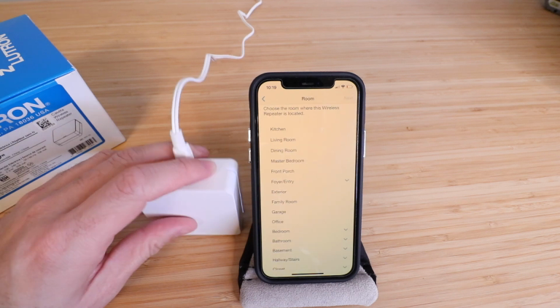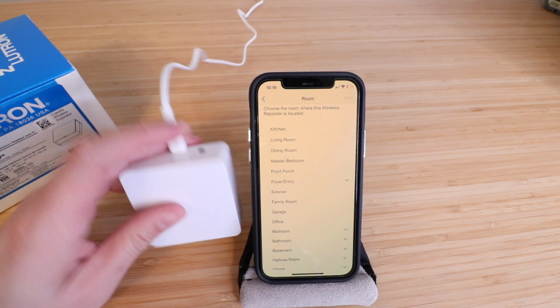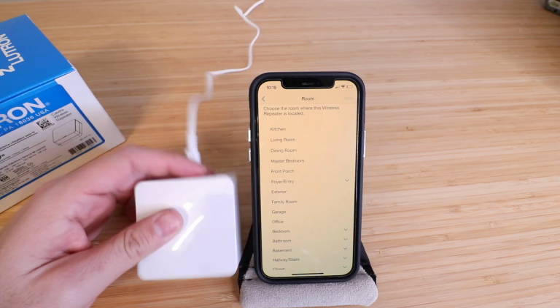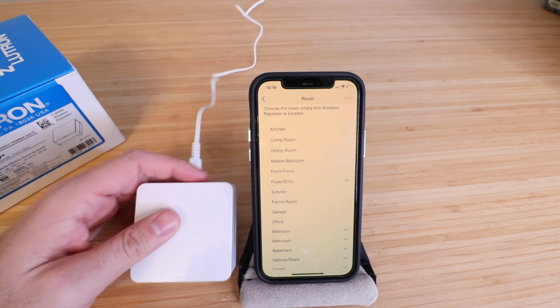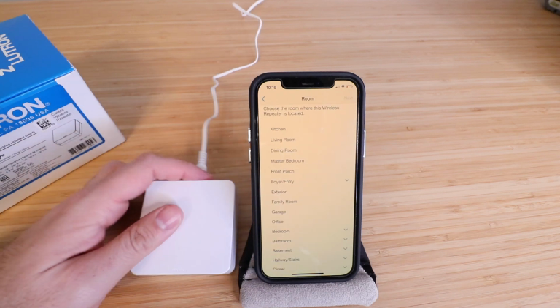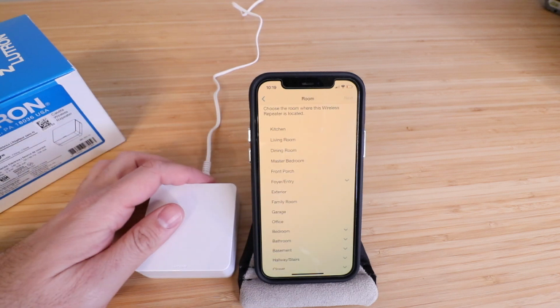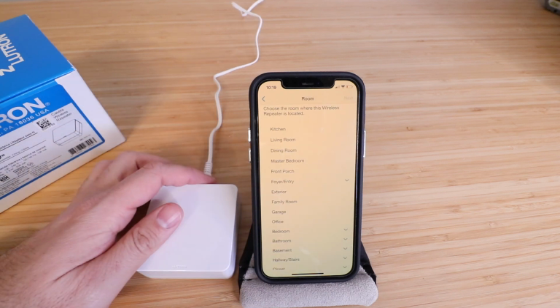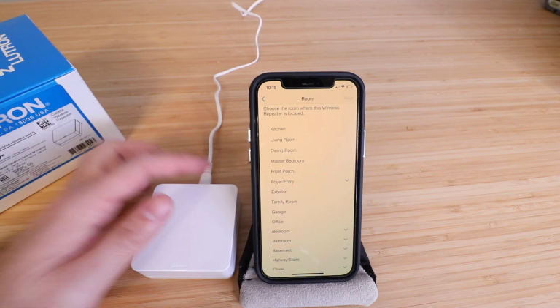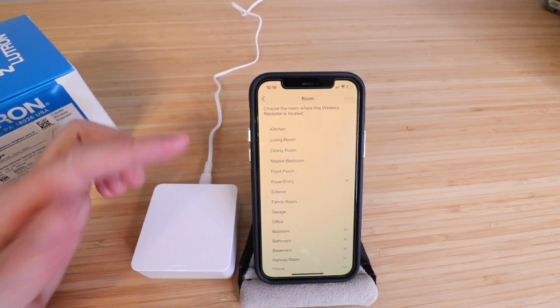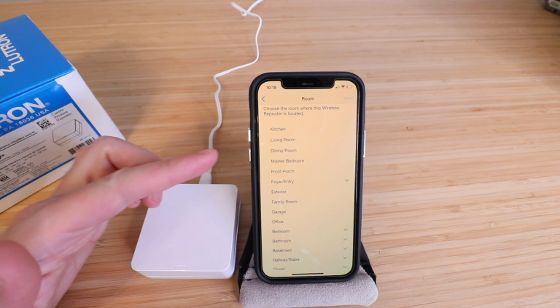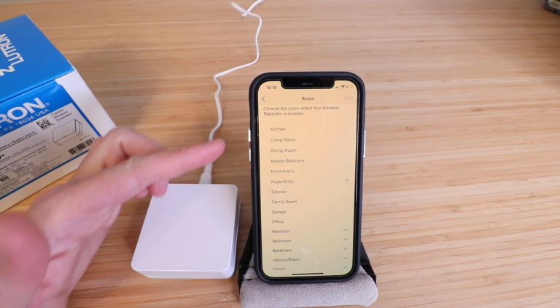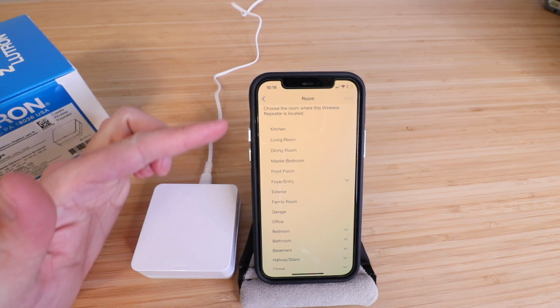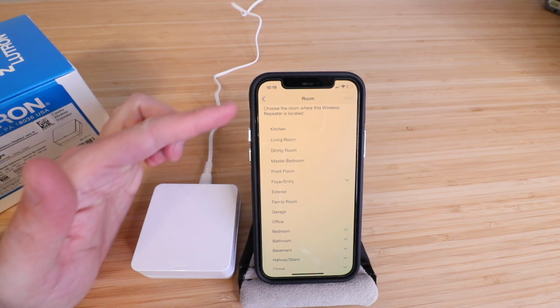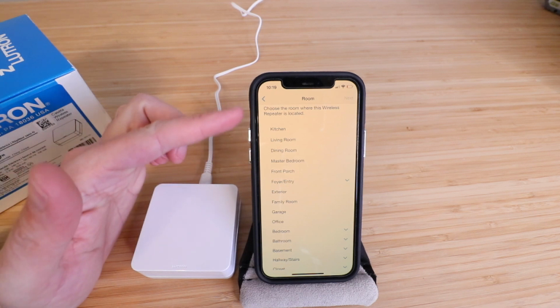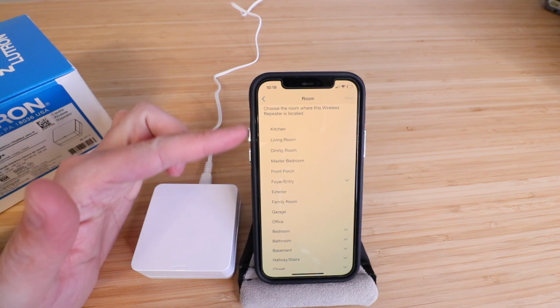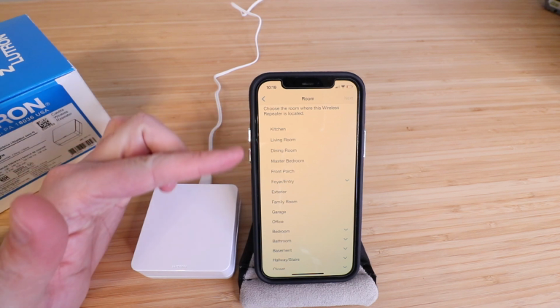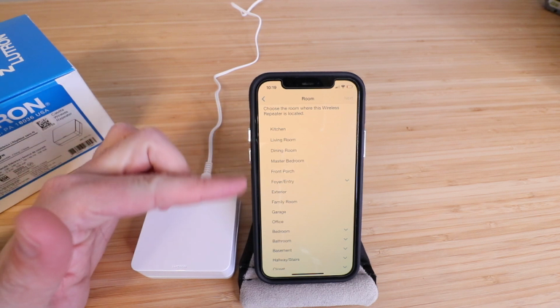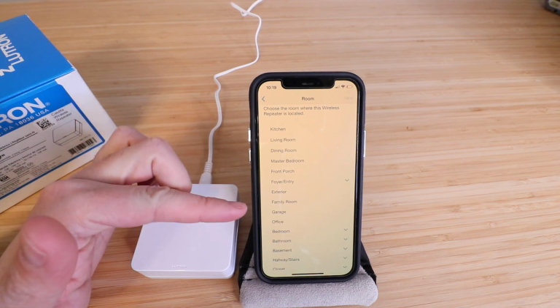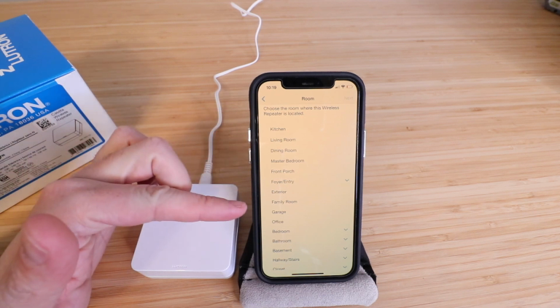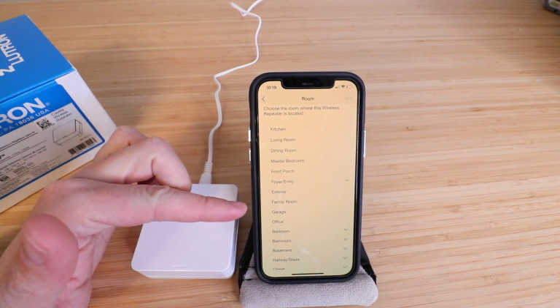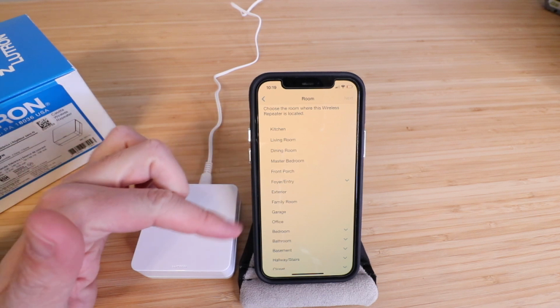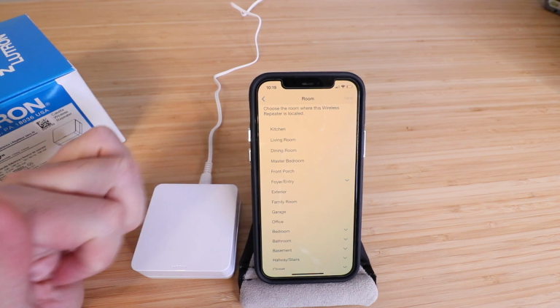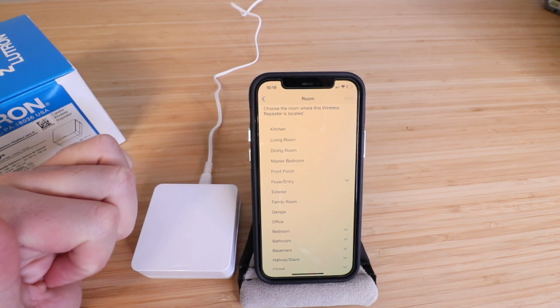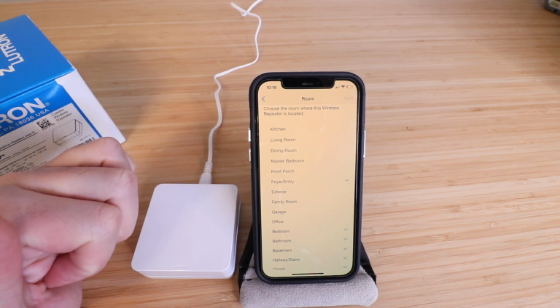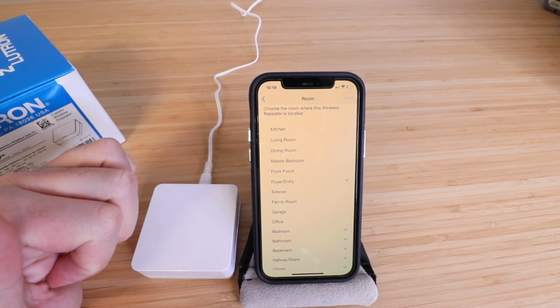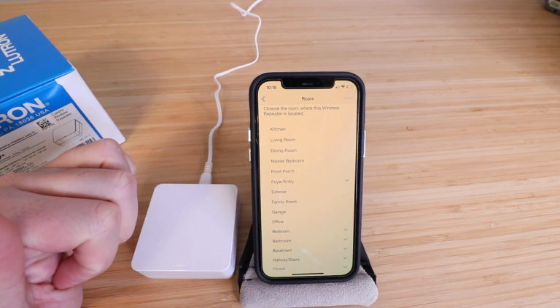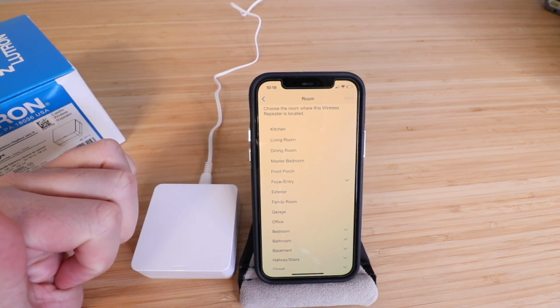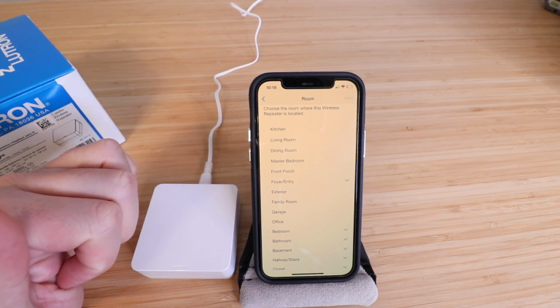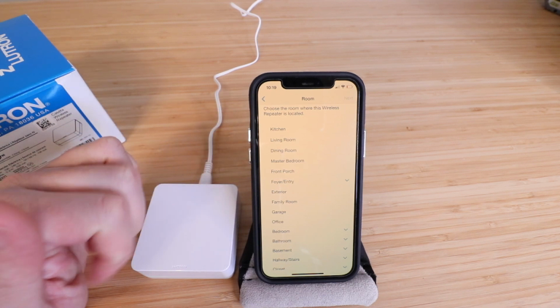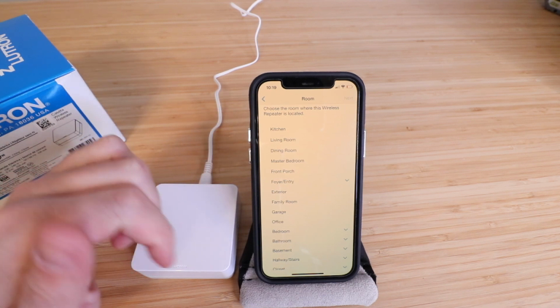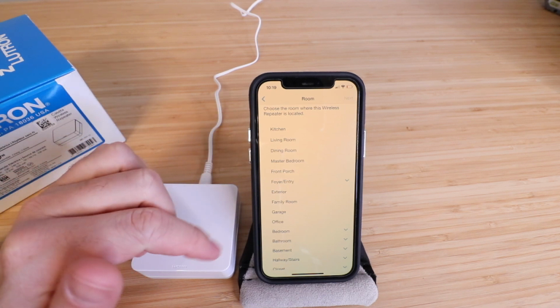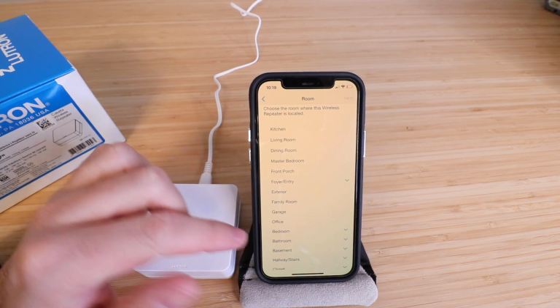We held the button for 10 seconds and you can see that triggered a prompt to pop up. Now we just need to select a room for this.